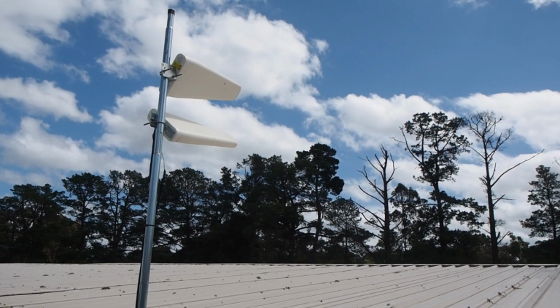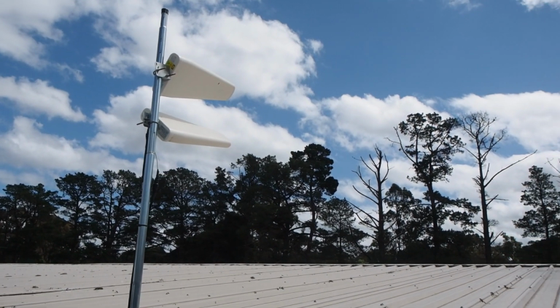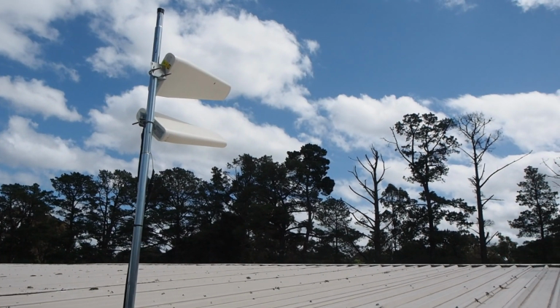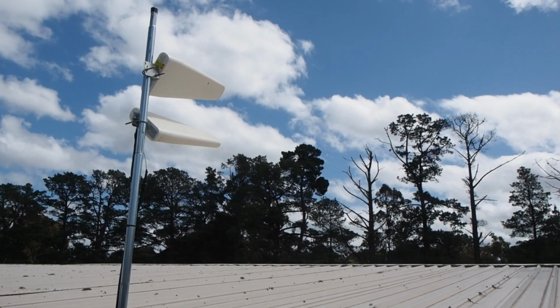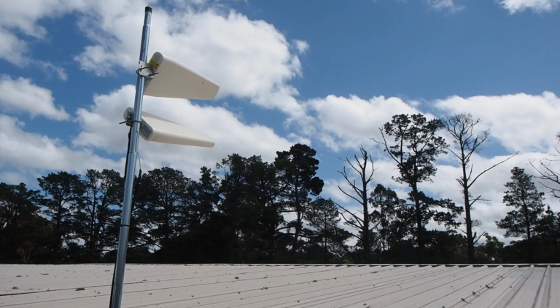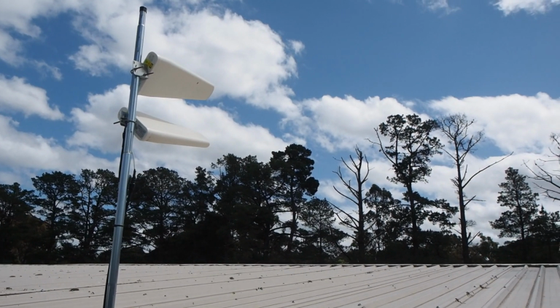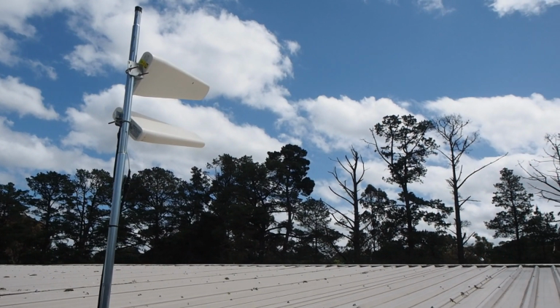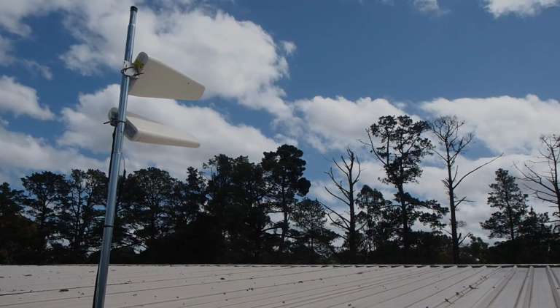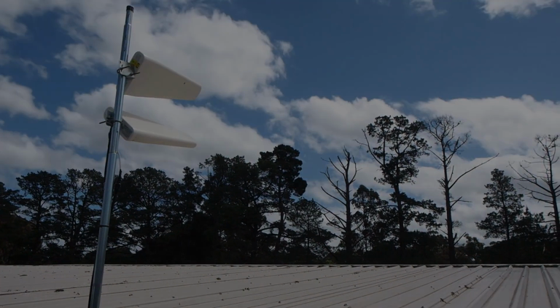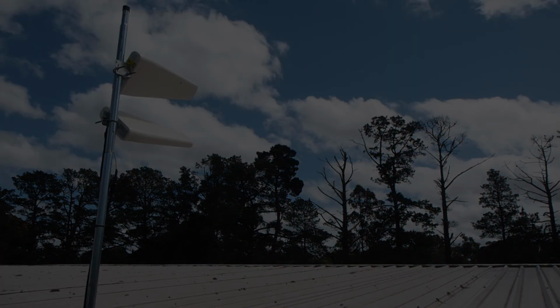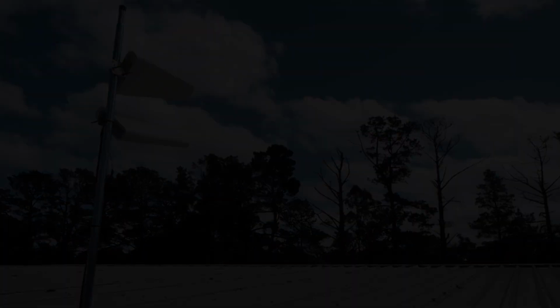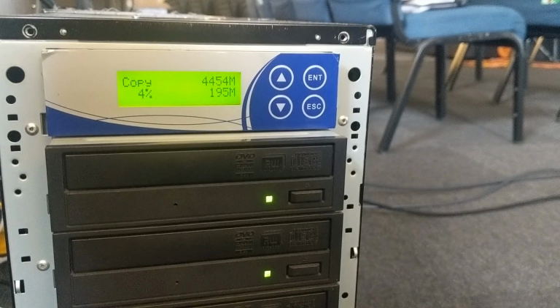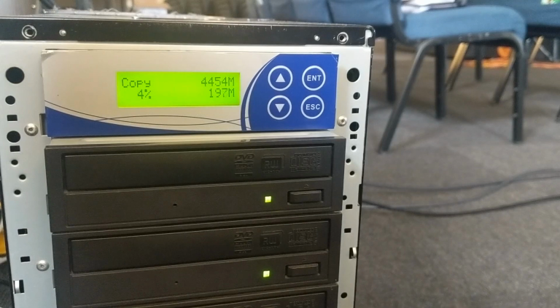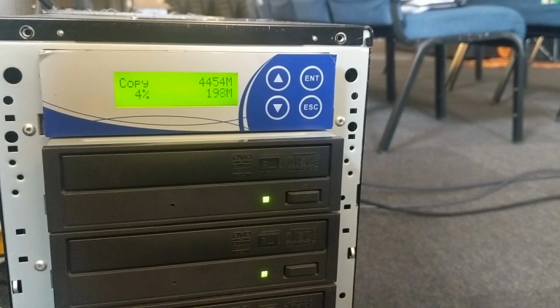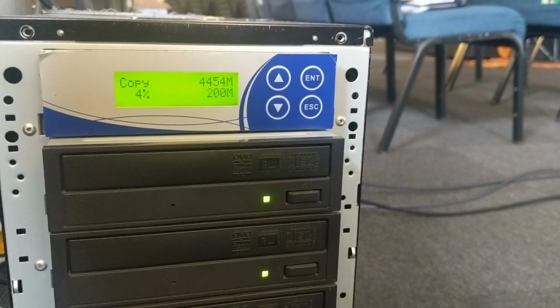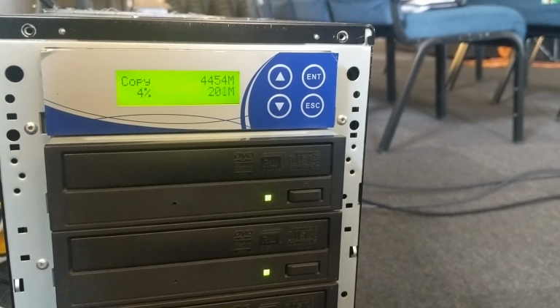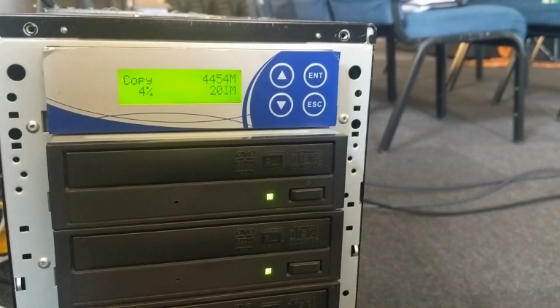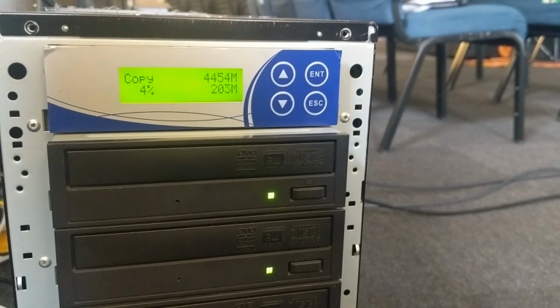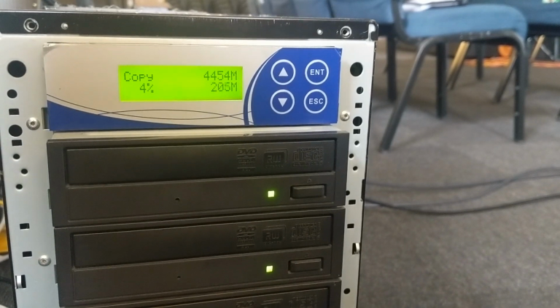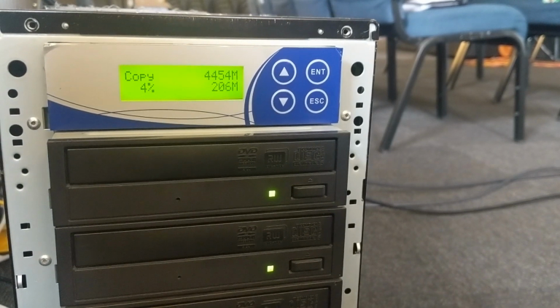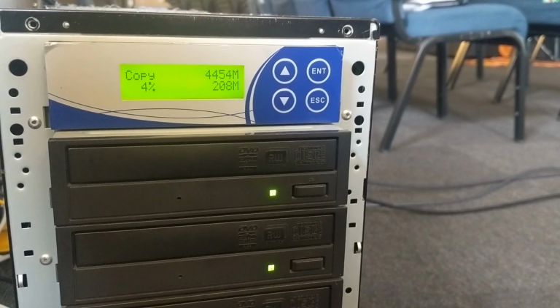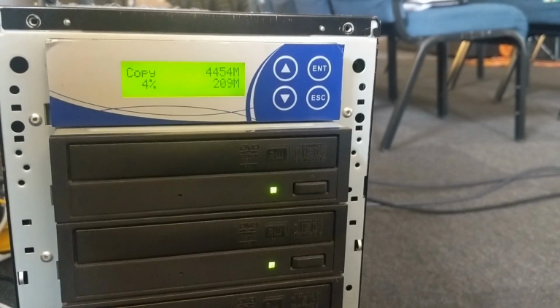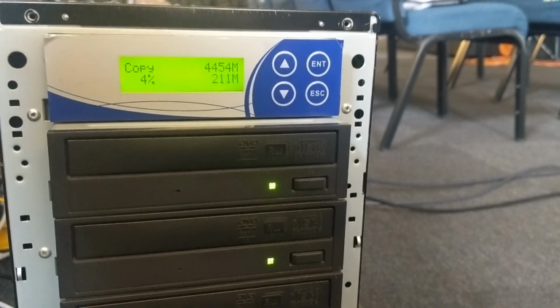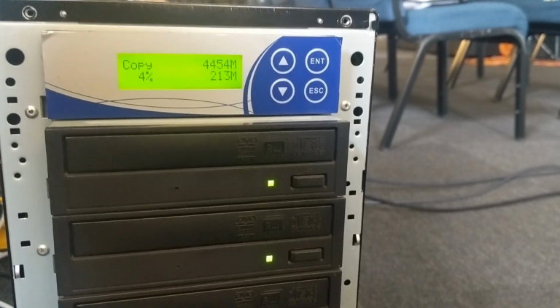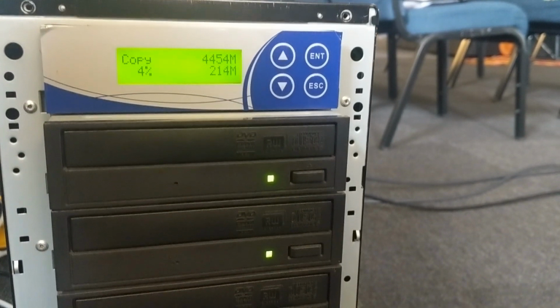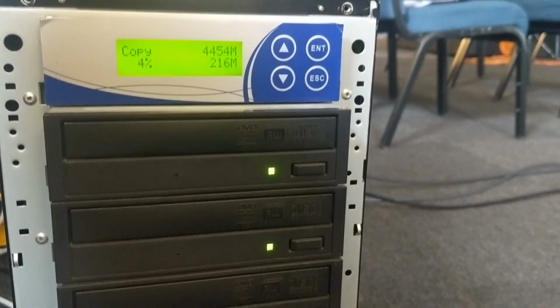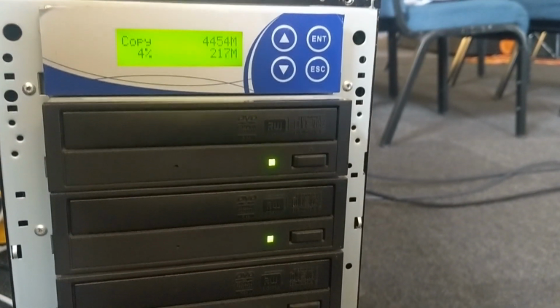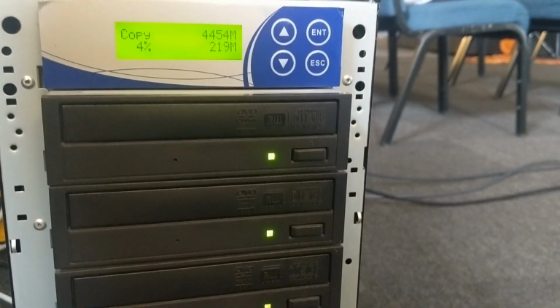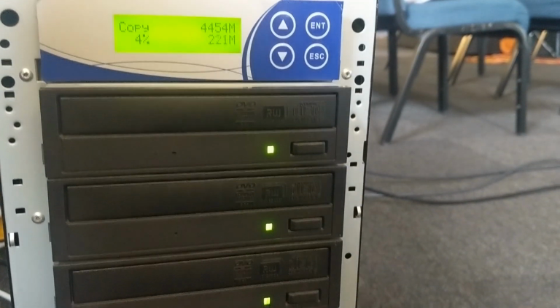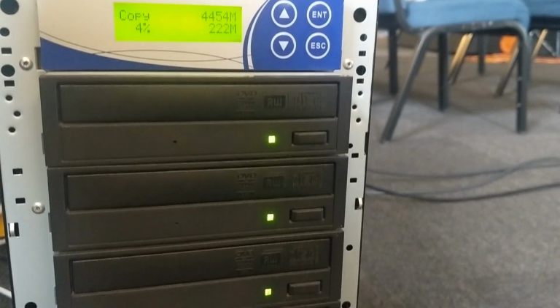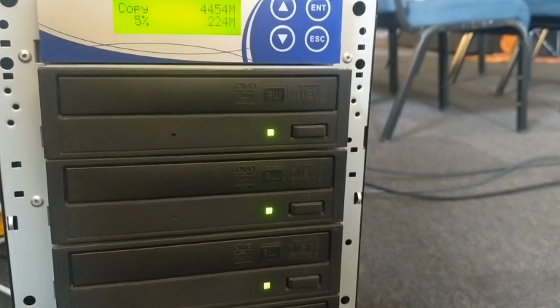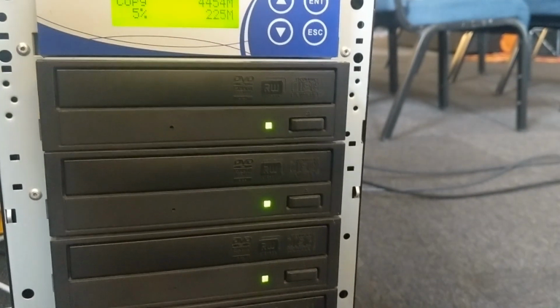For those who don't have access to our live stream, we burn a set of DVDs and send them out so they can watch them at home.